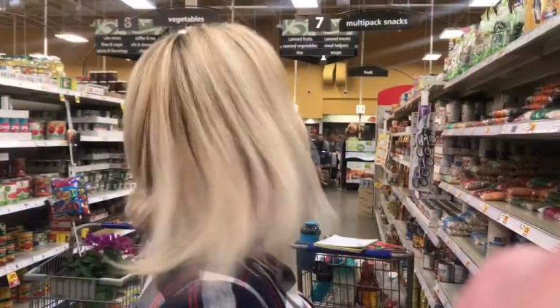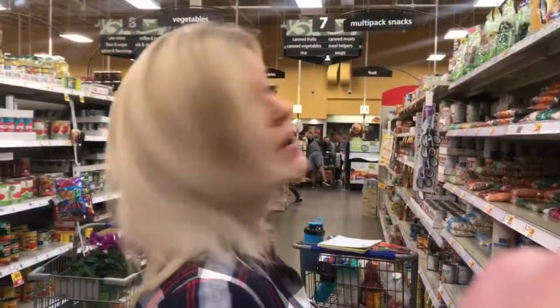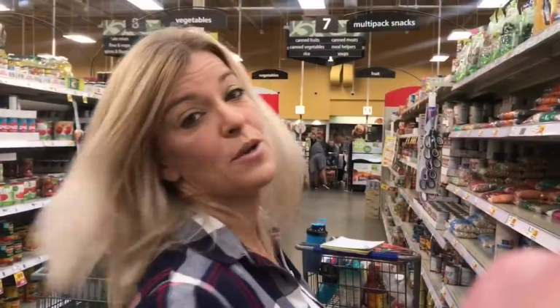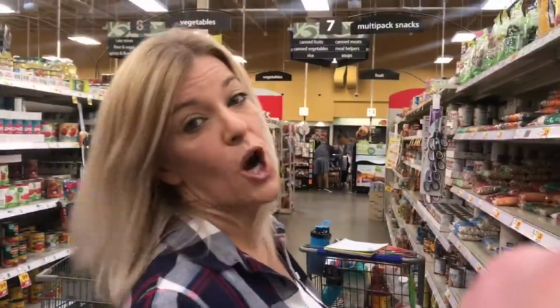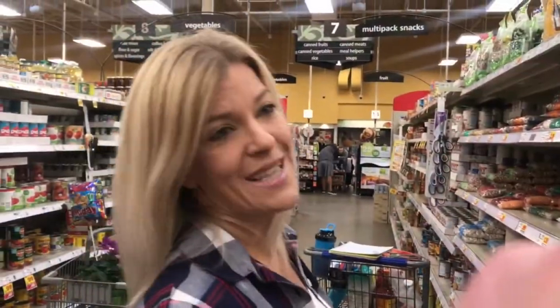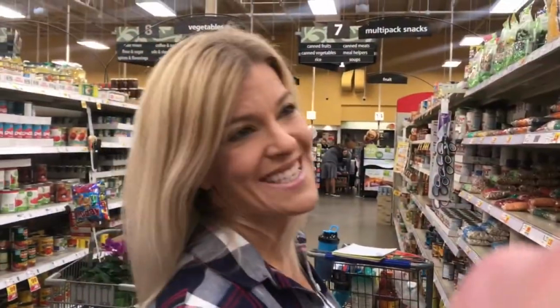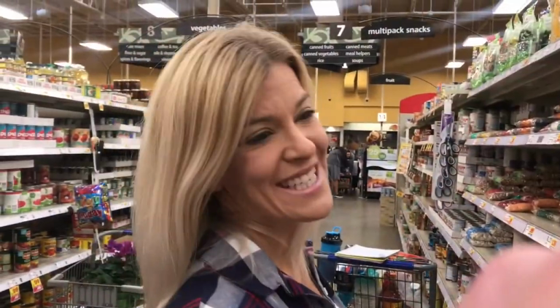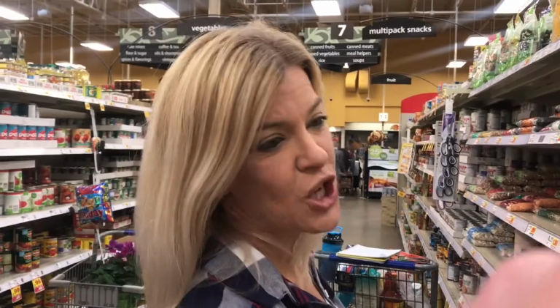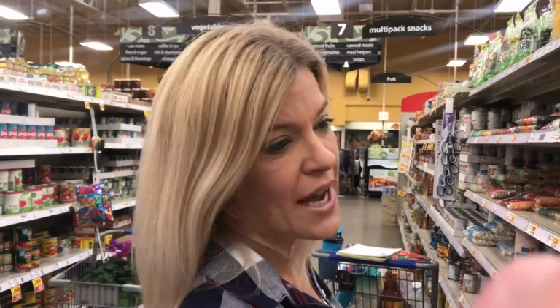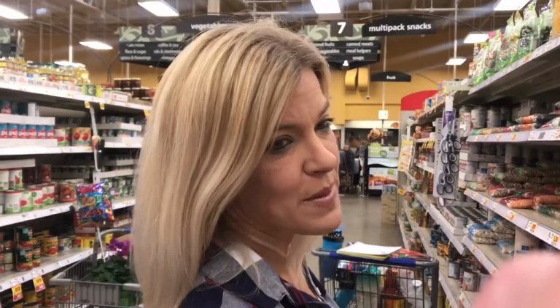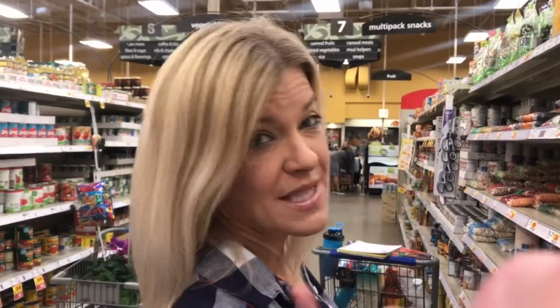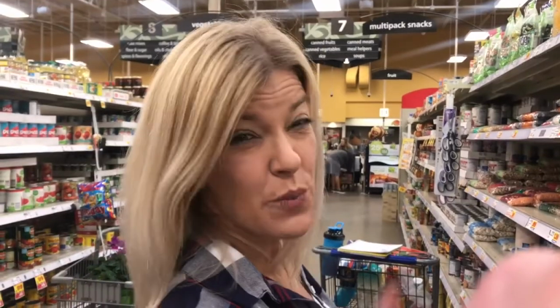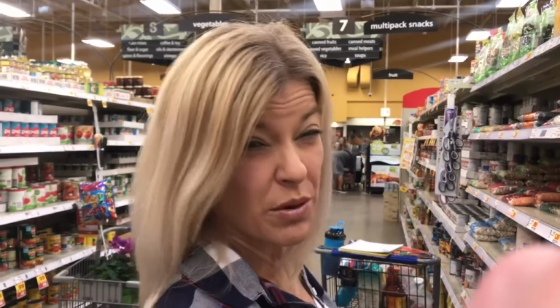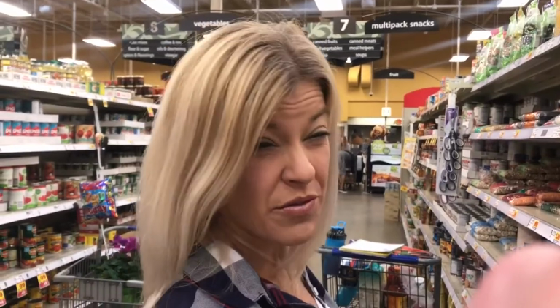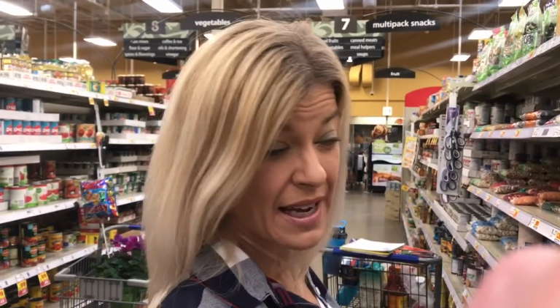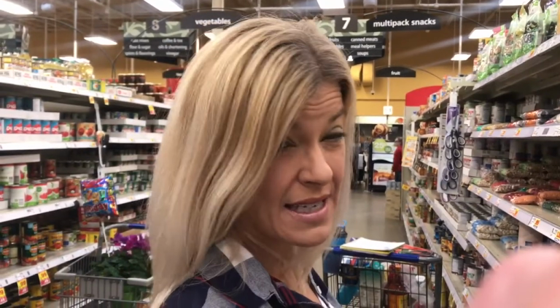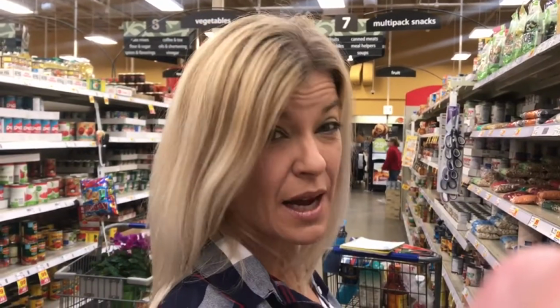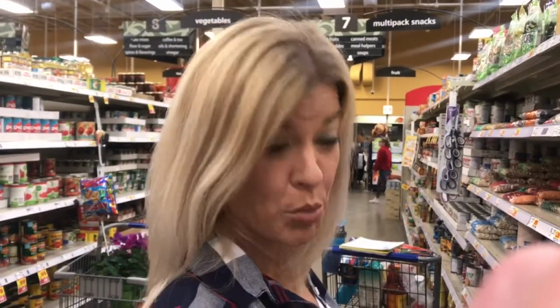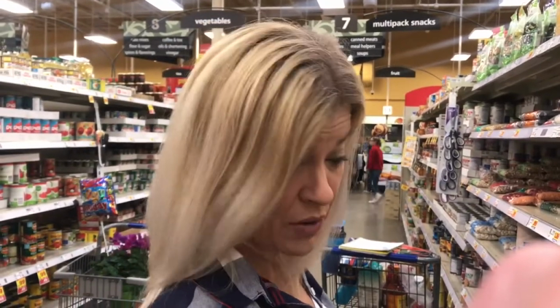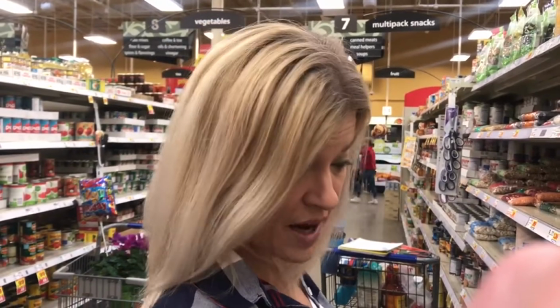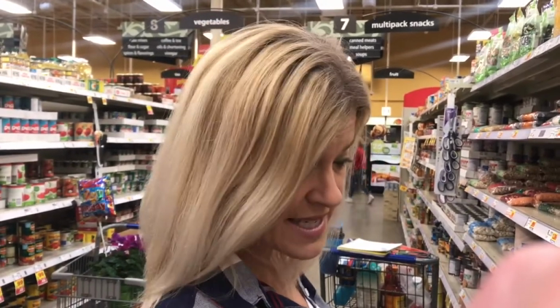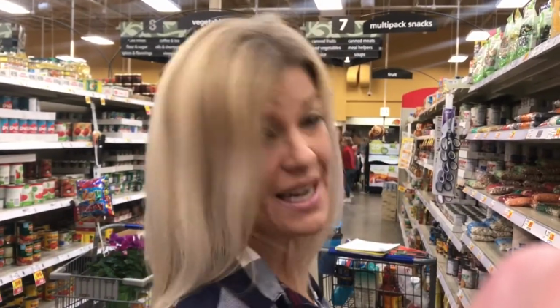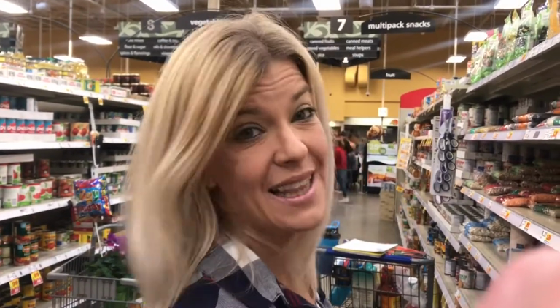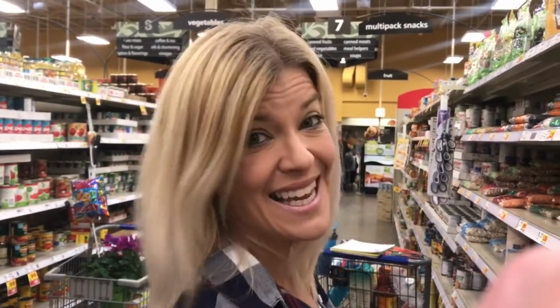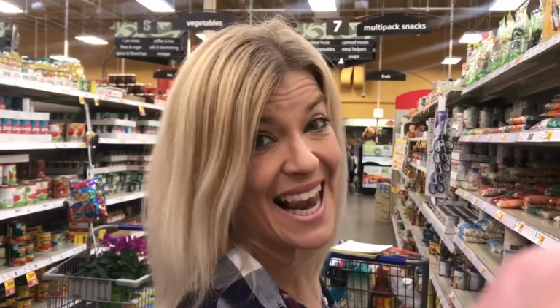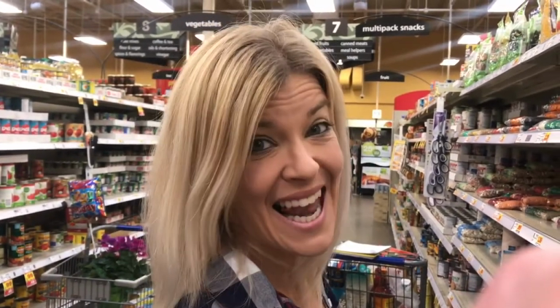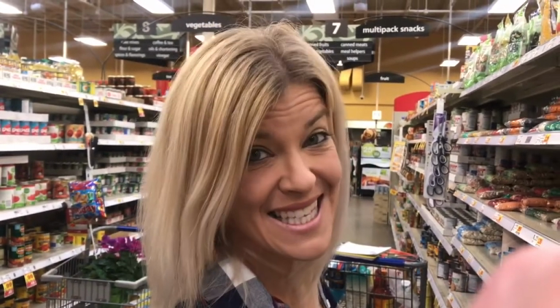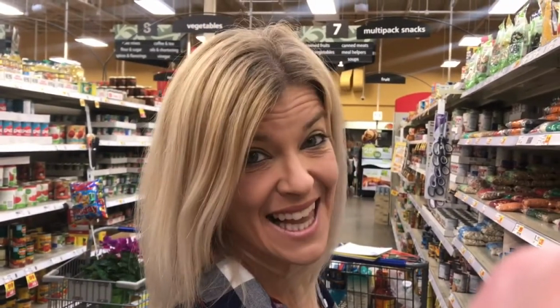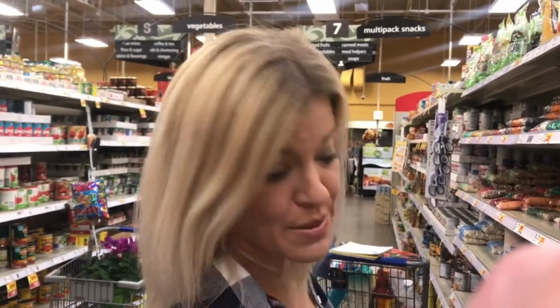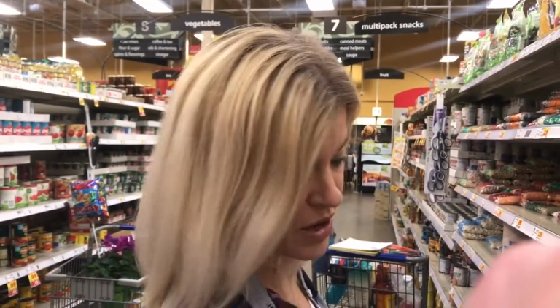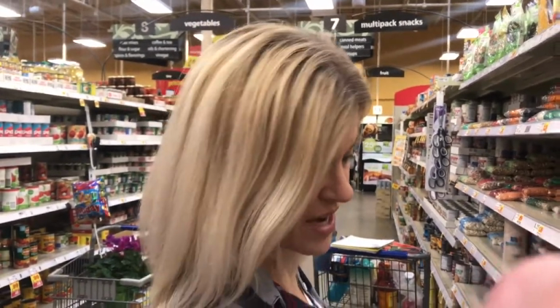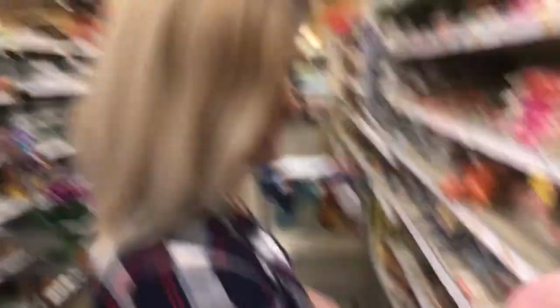We are down the center aisle, and this is where we find brown rice. I like lots and lots of brown rice.